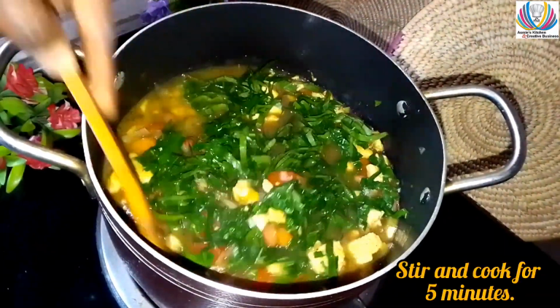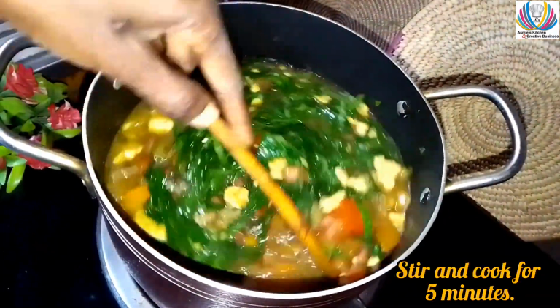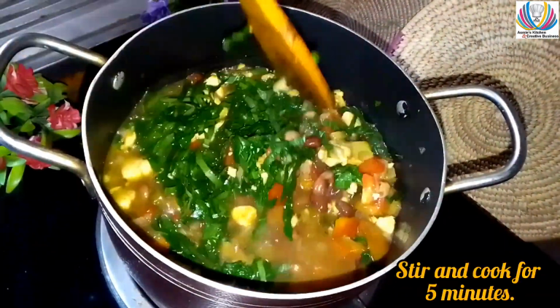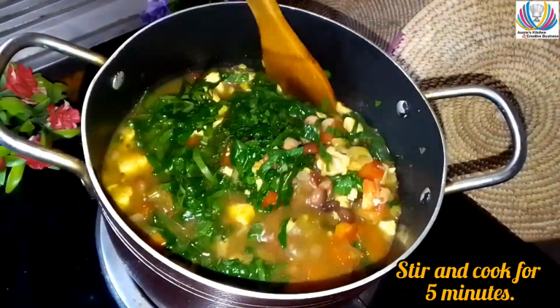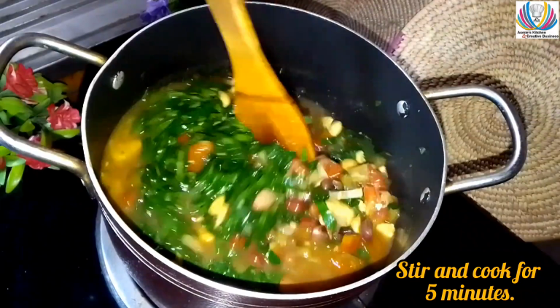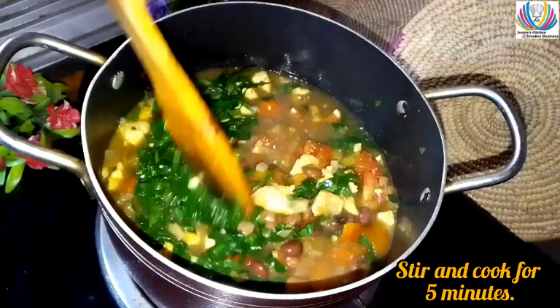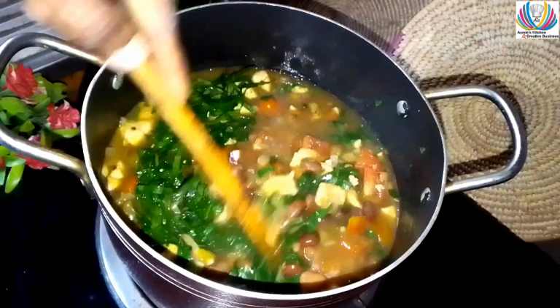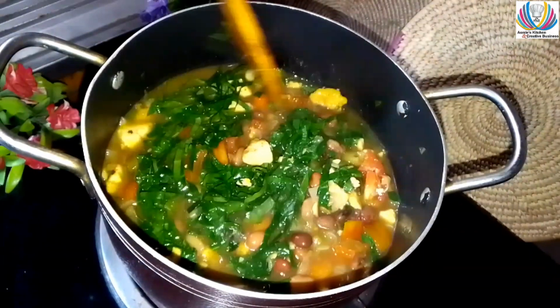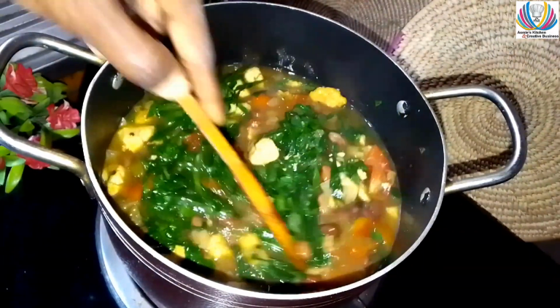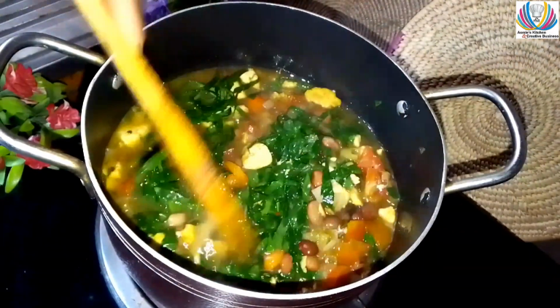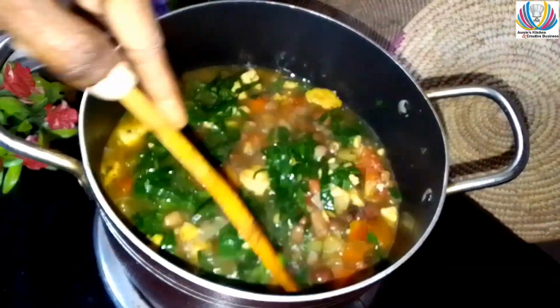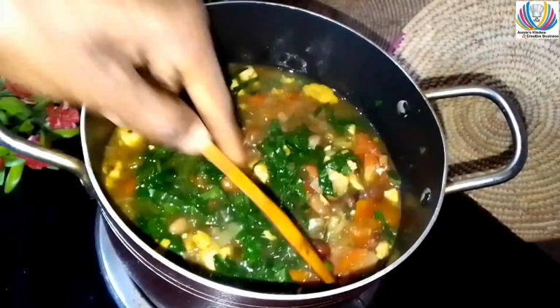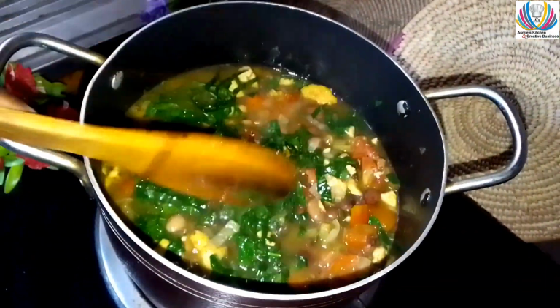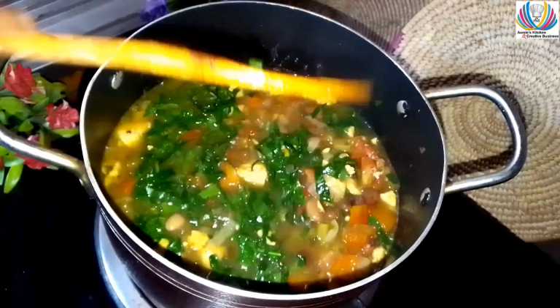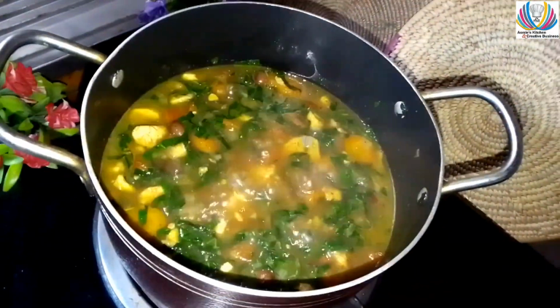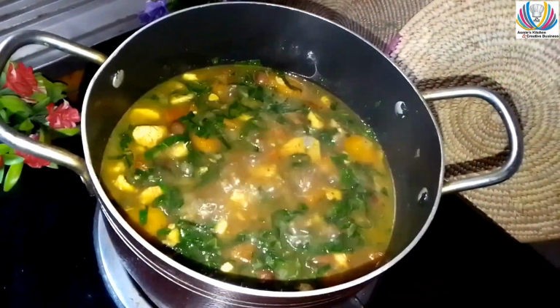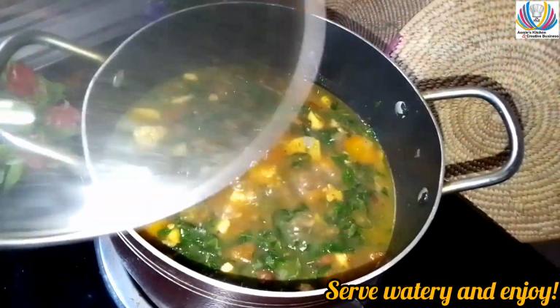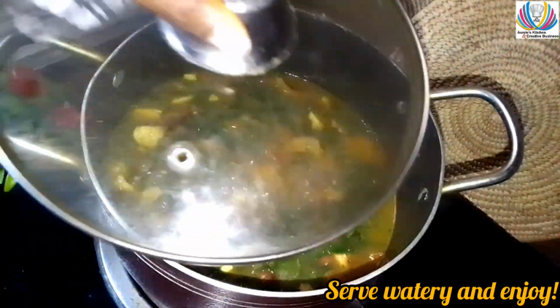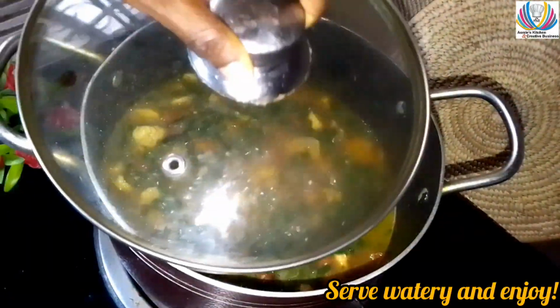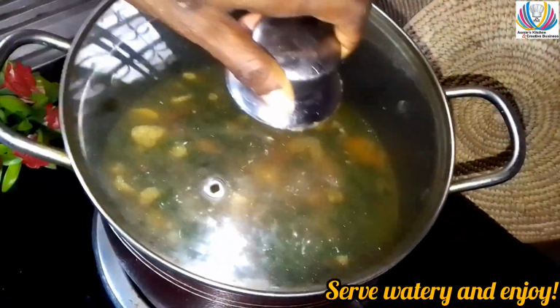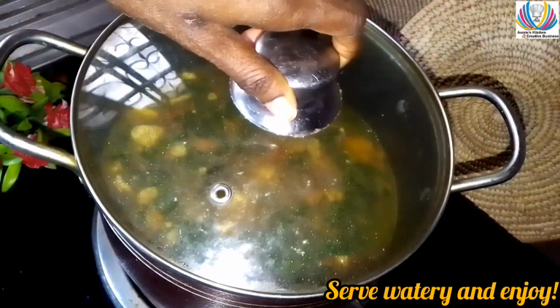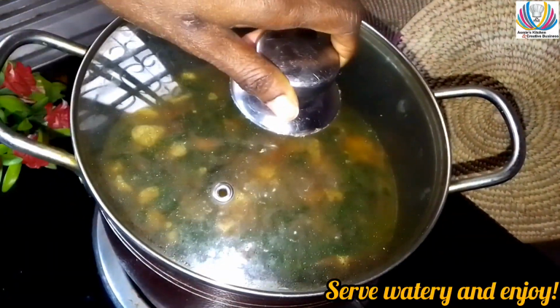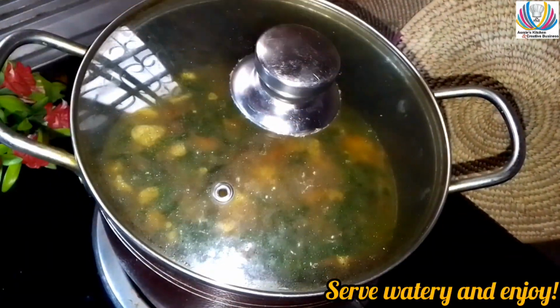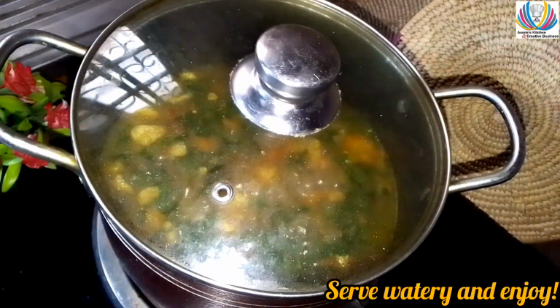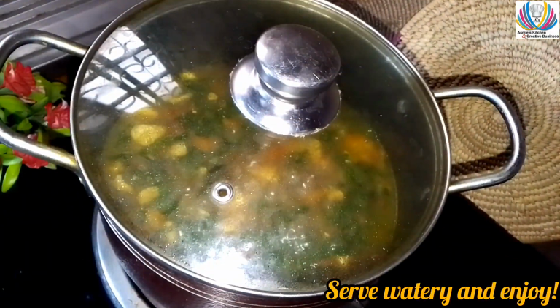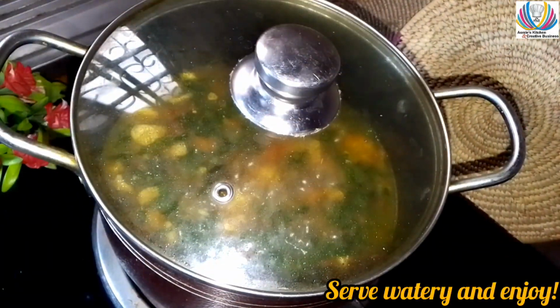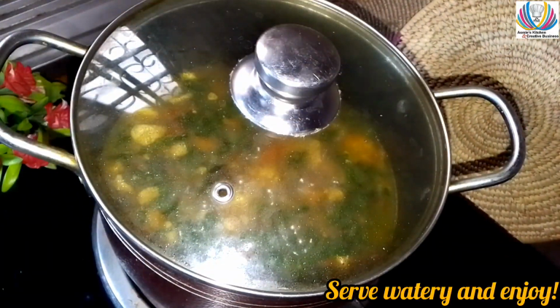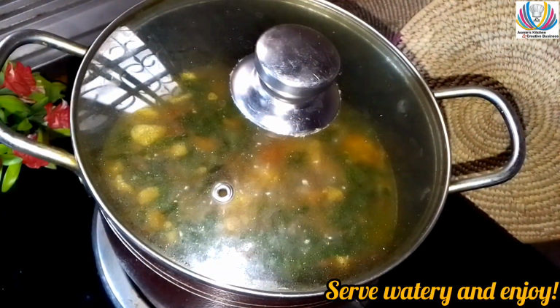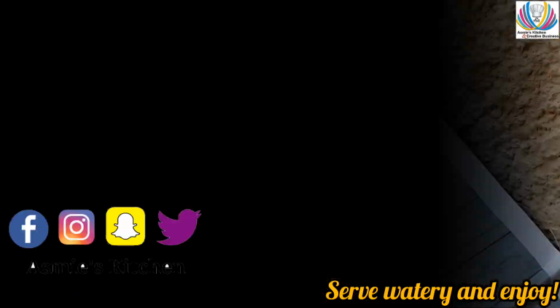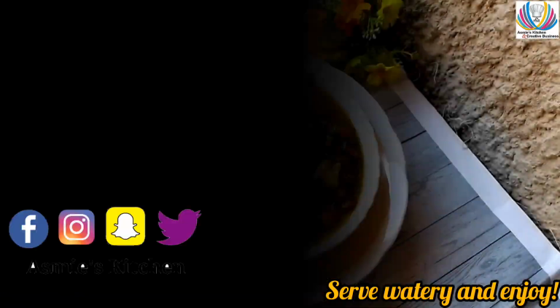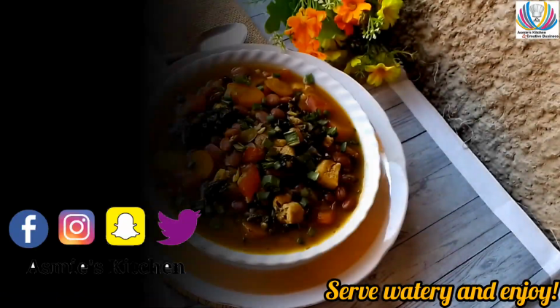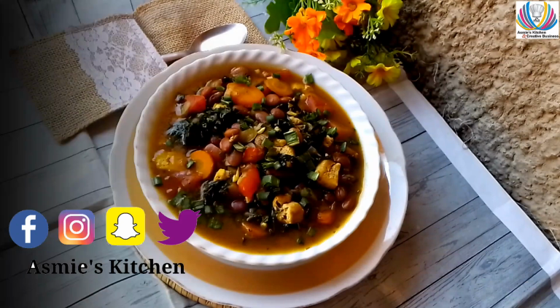Stir and cook for five minutes on medium flame. Serve watery and enjoy!